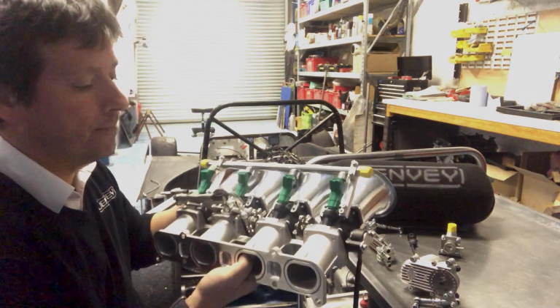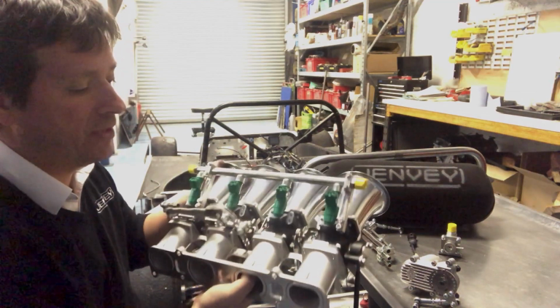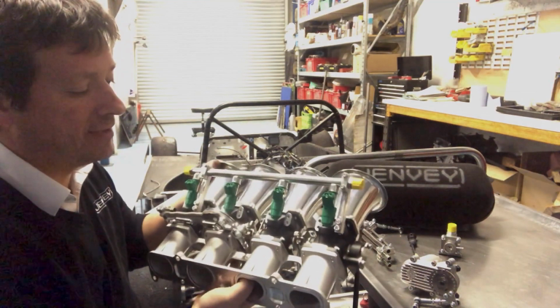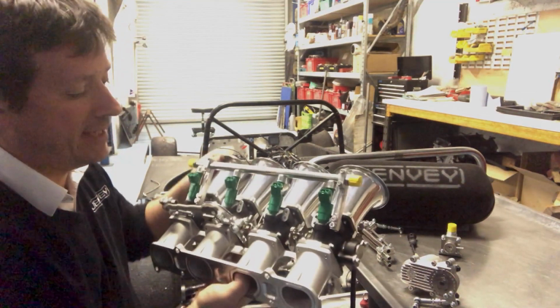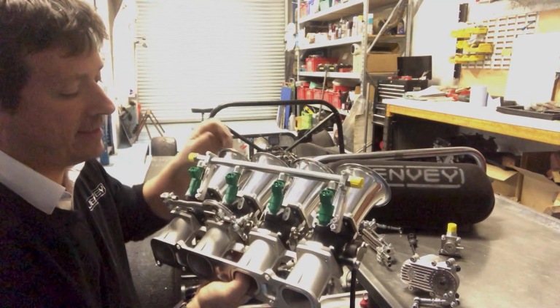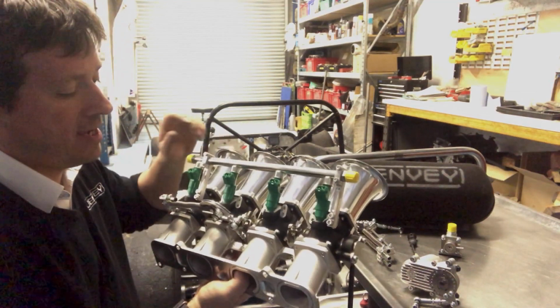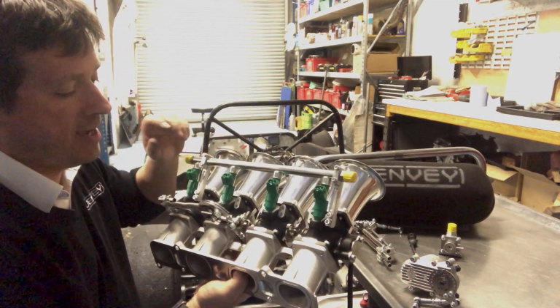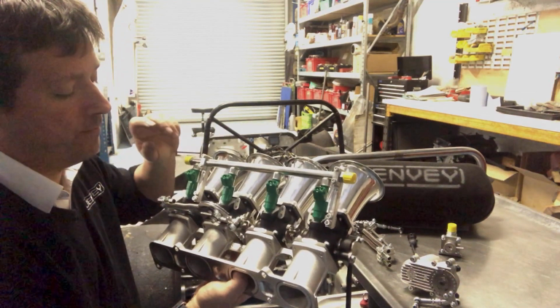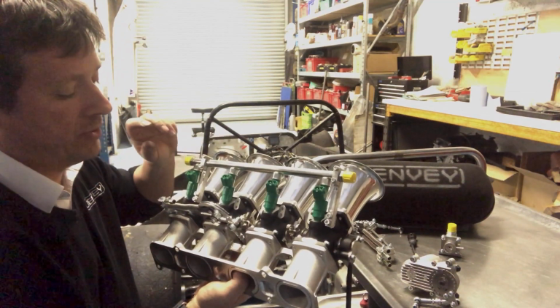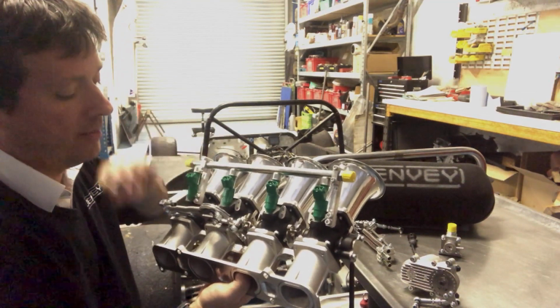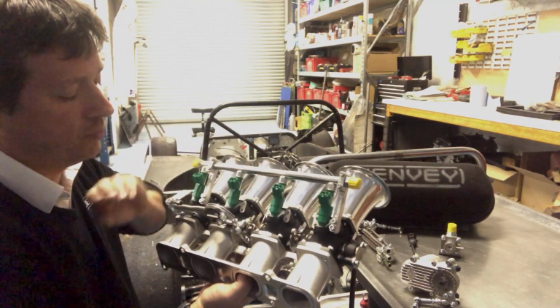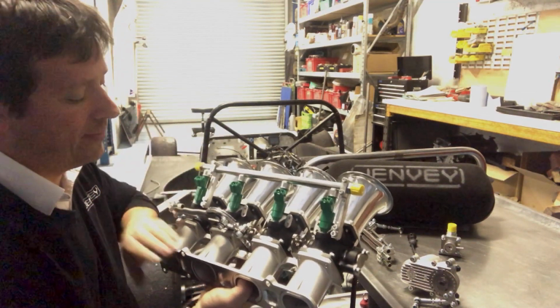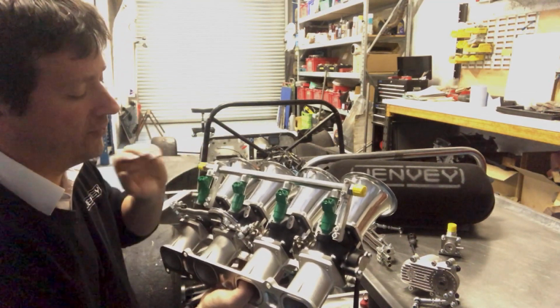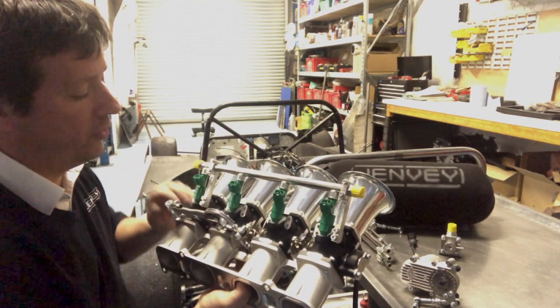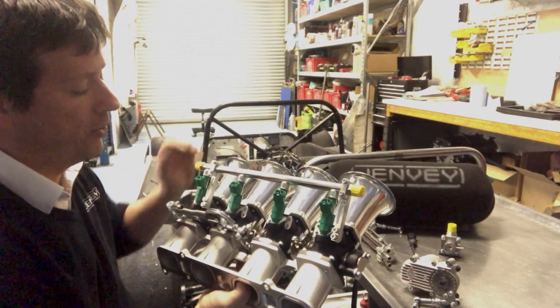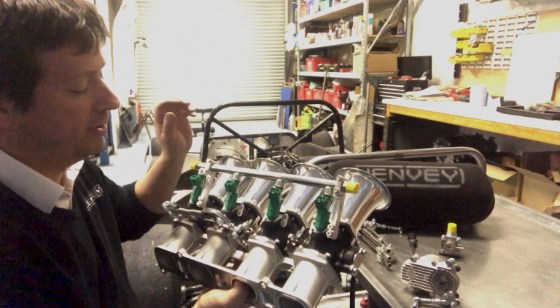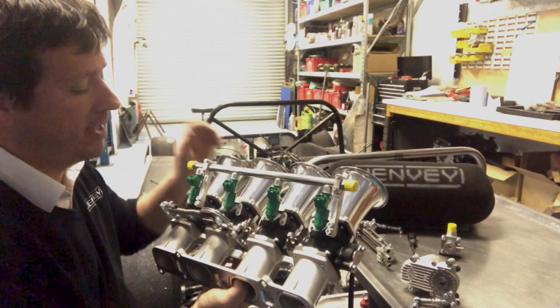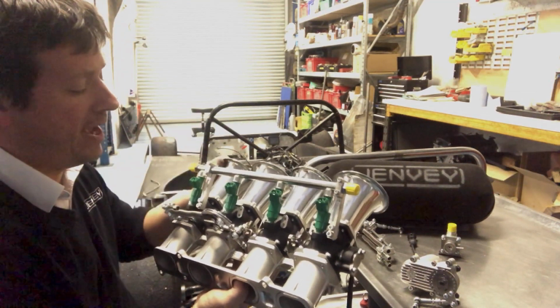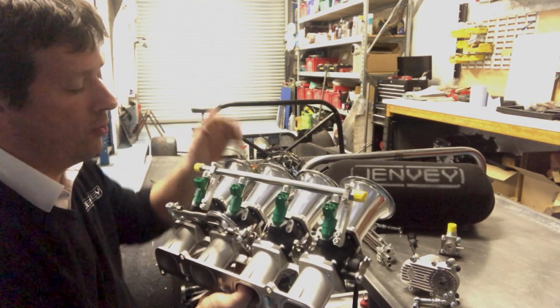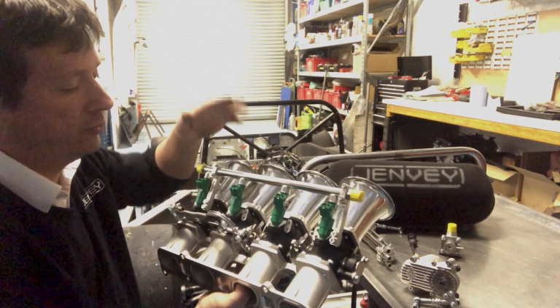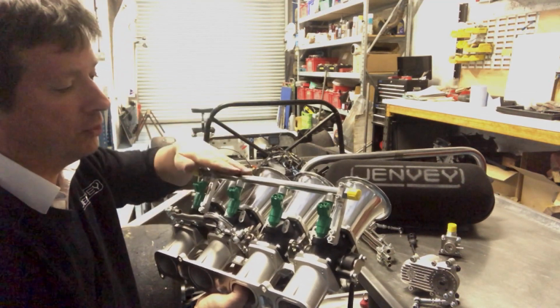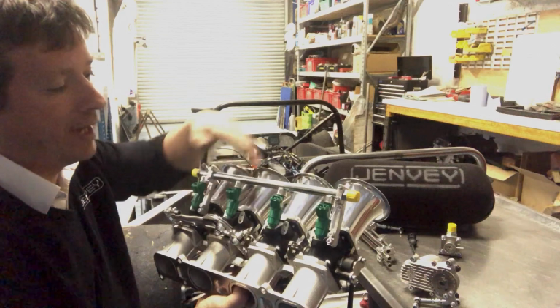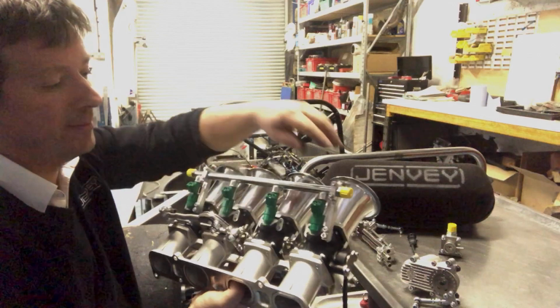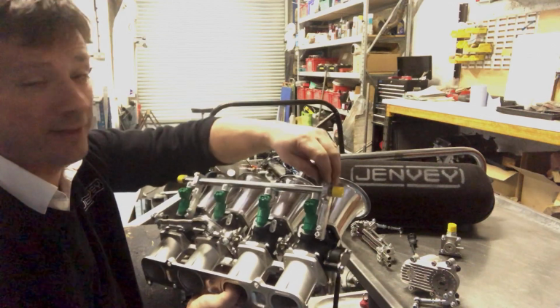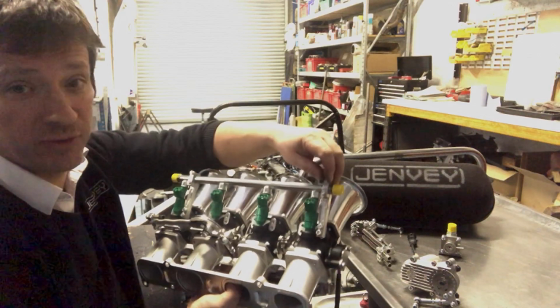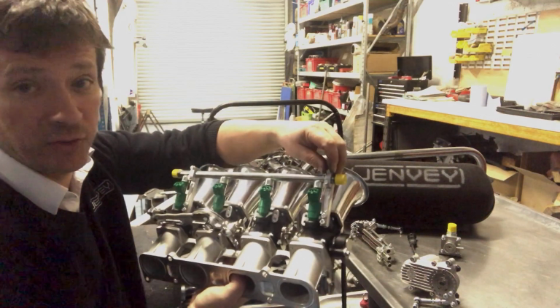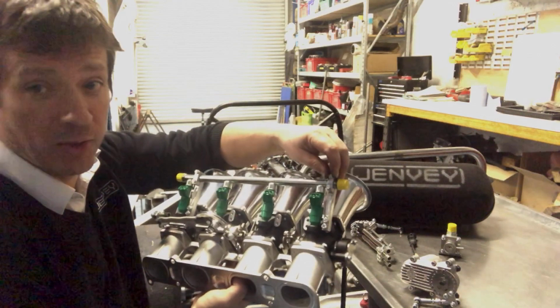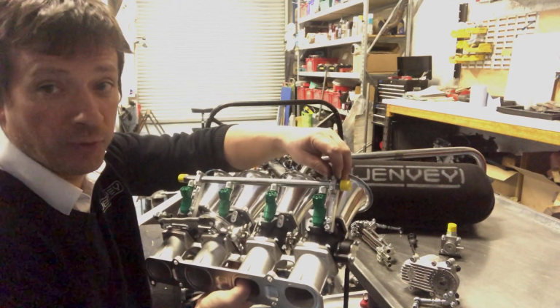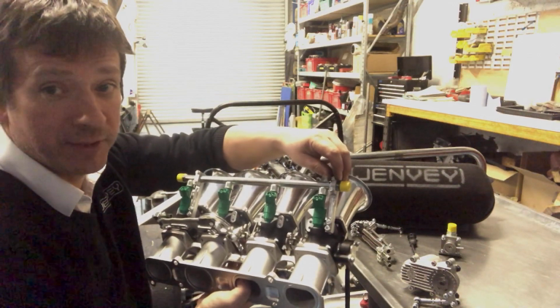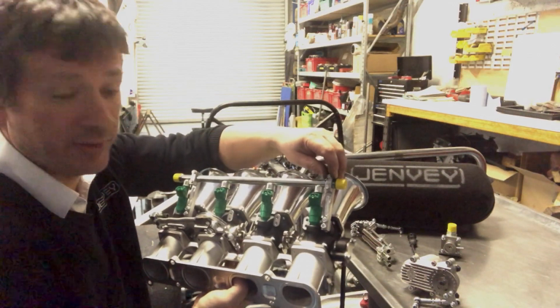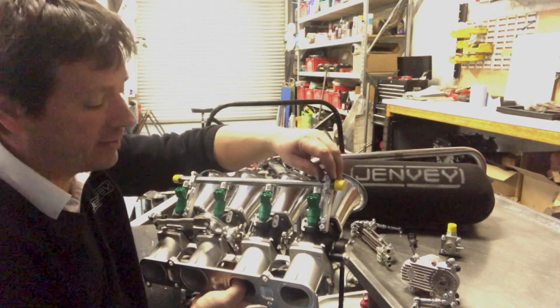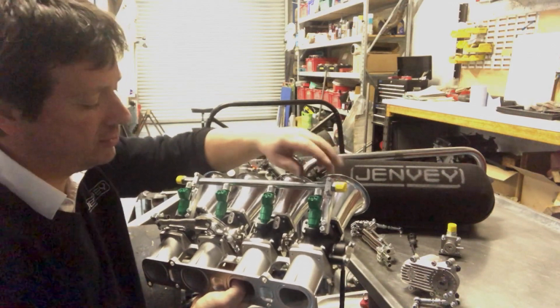This kit comes with the manifold, the bodies, air horns, fuel rail, and mounts to suit the Bosch 412 injectors.